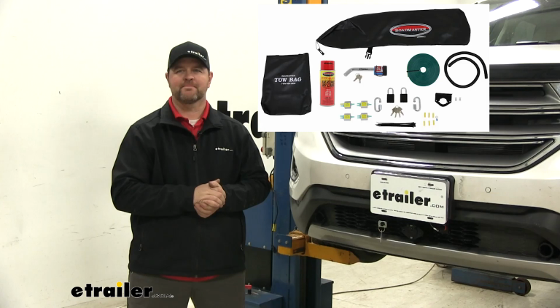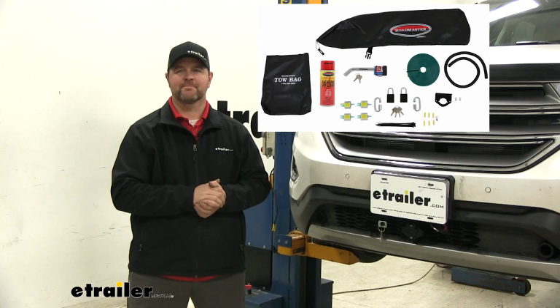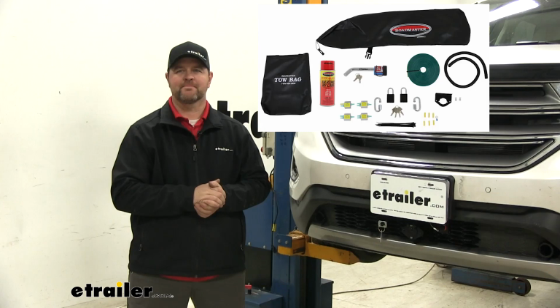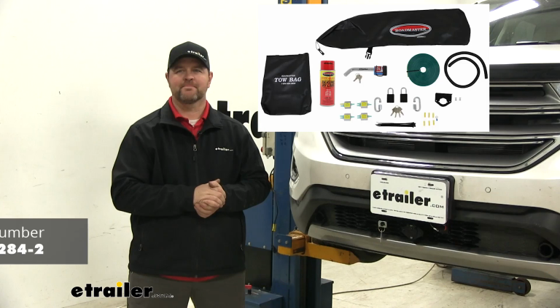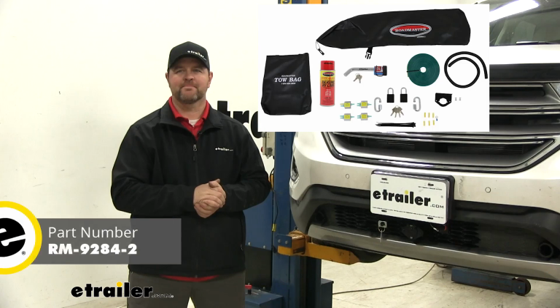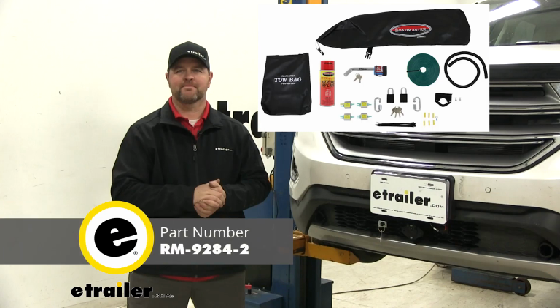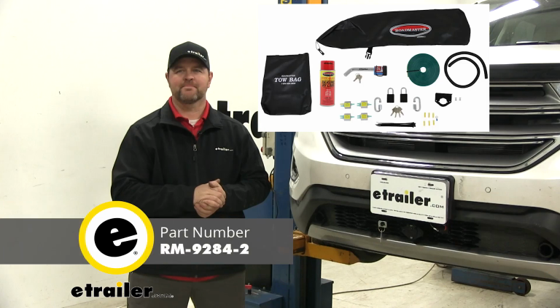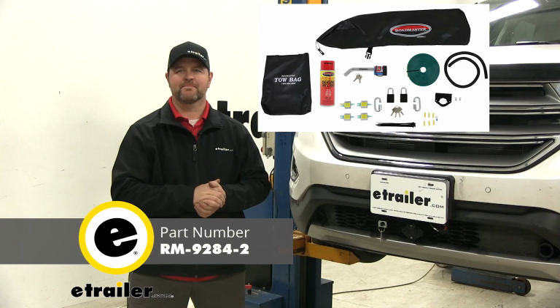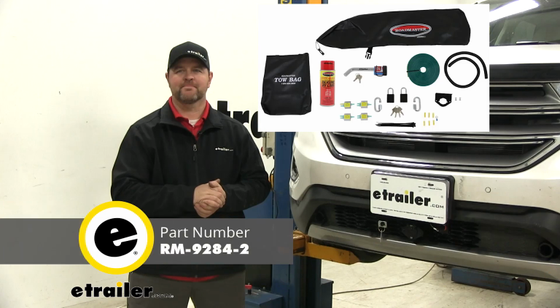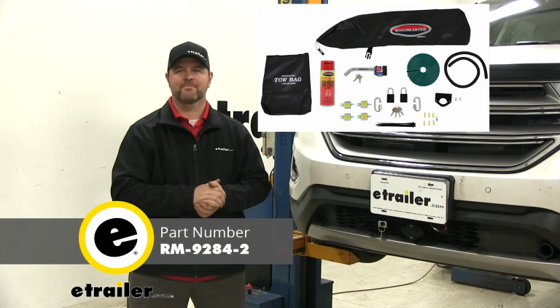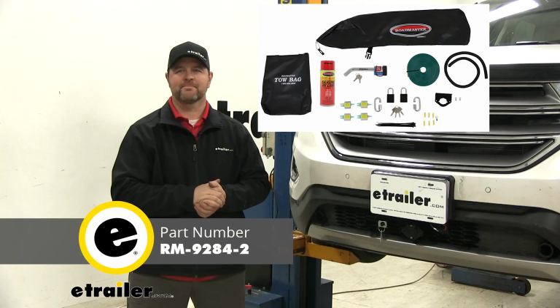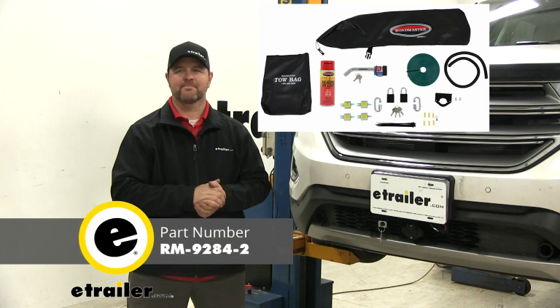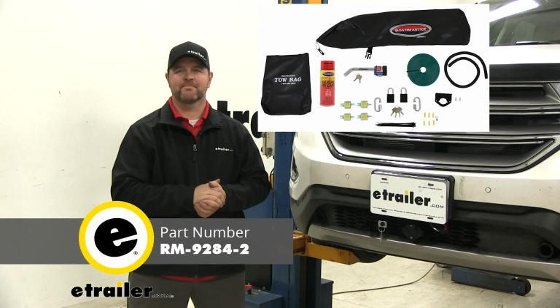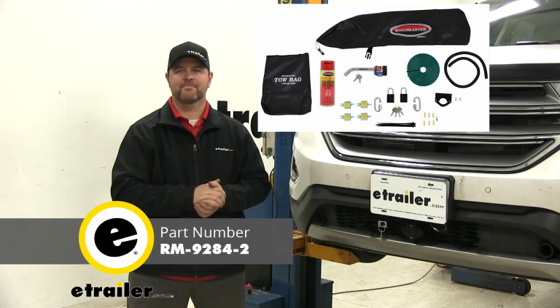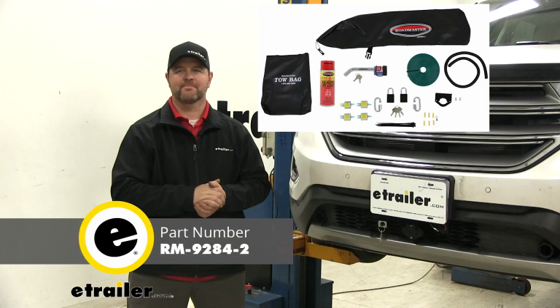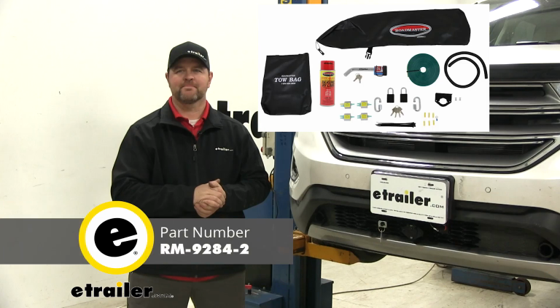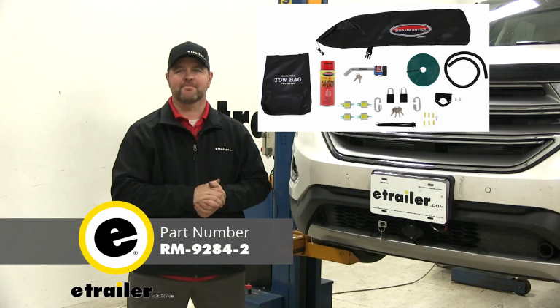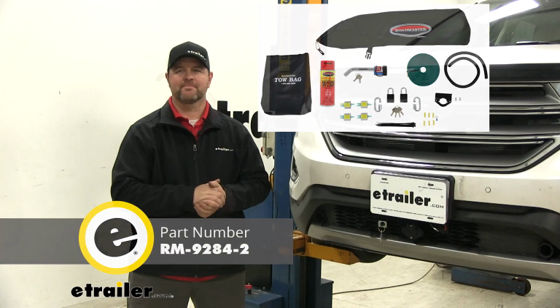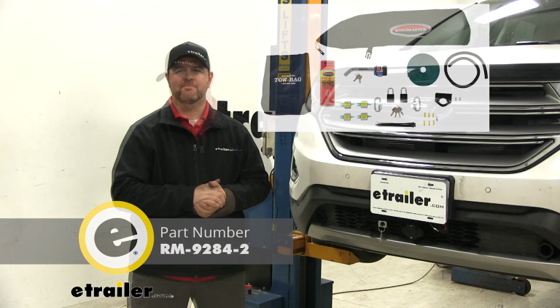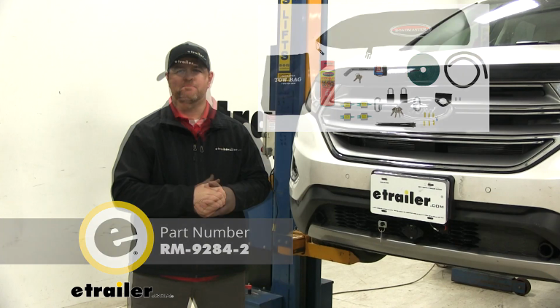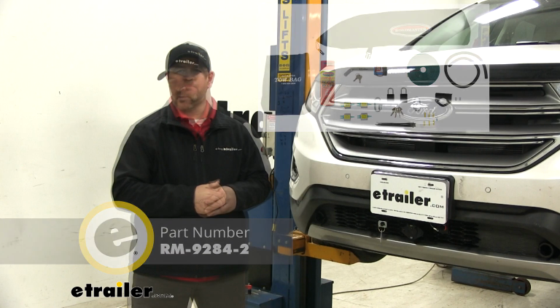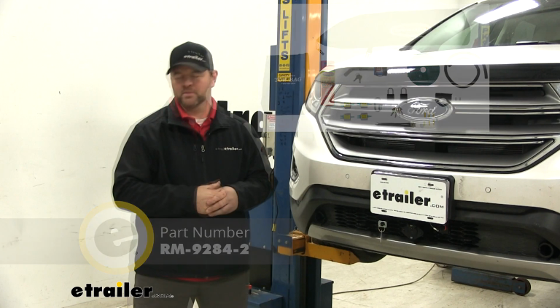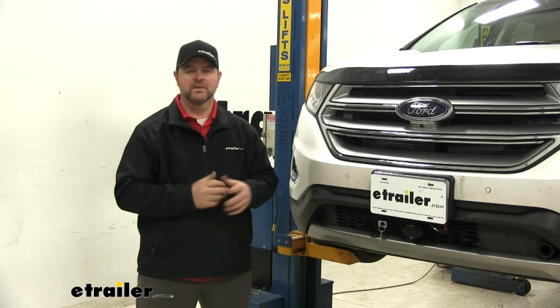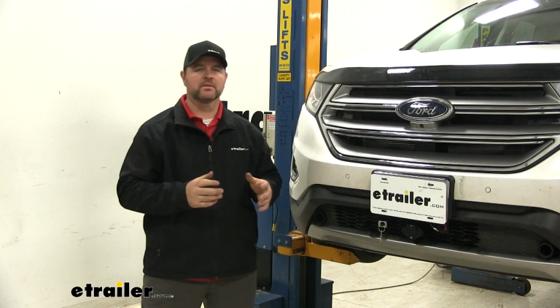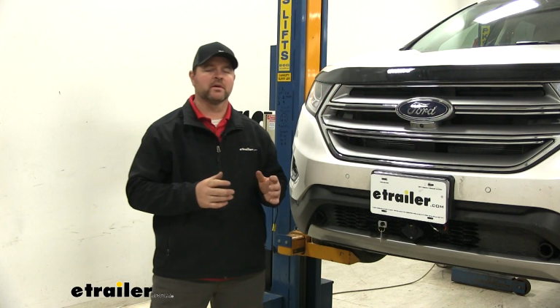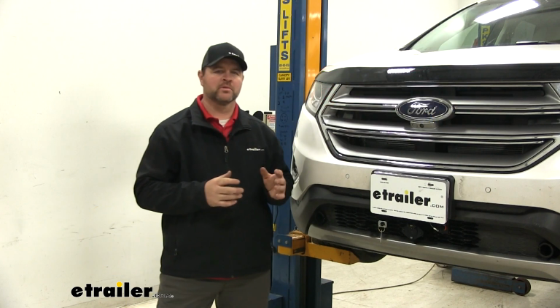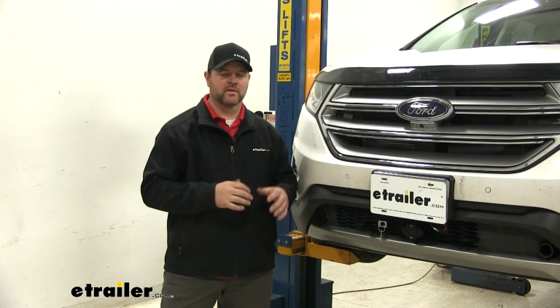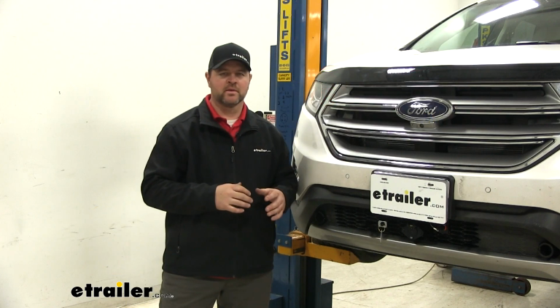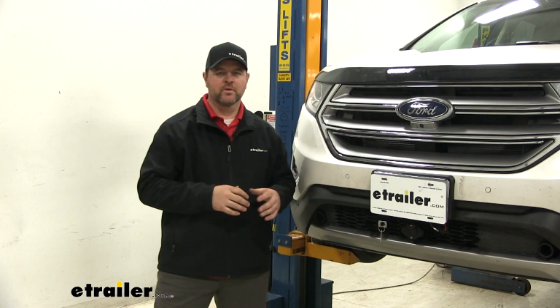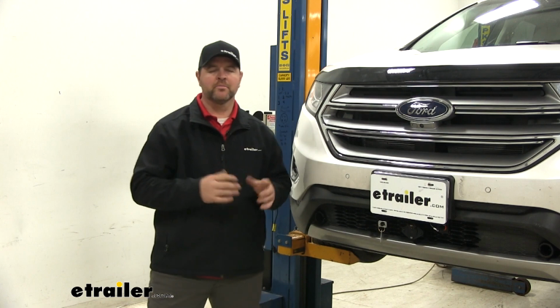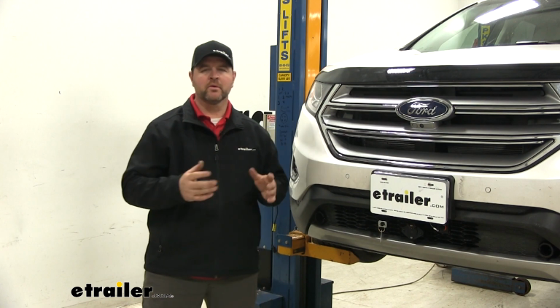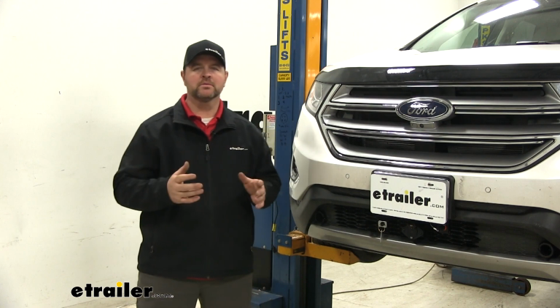Today we're going to take a look at the Roadmaster Sterling All-Terrain Towing Combo Kit. This kit is going to come with seven different components.